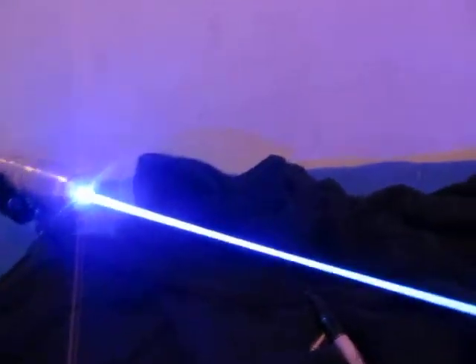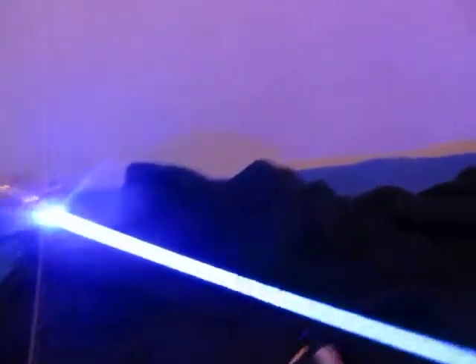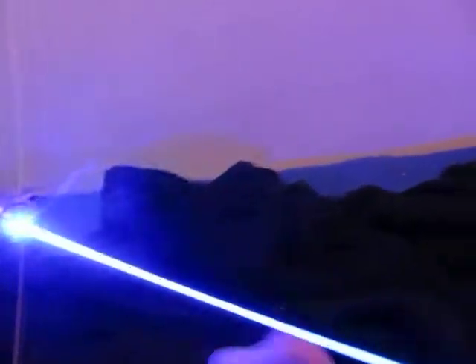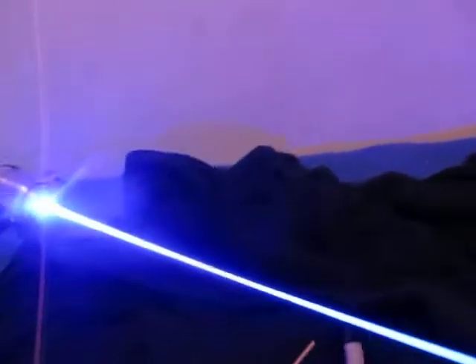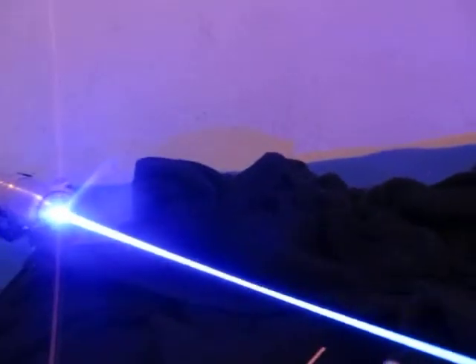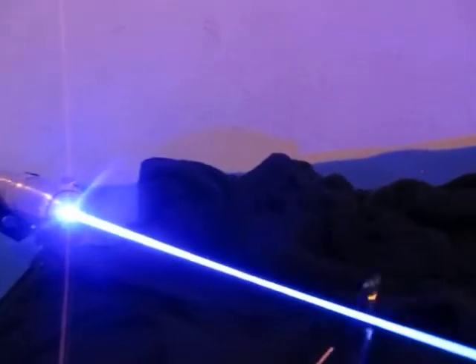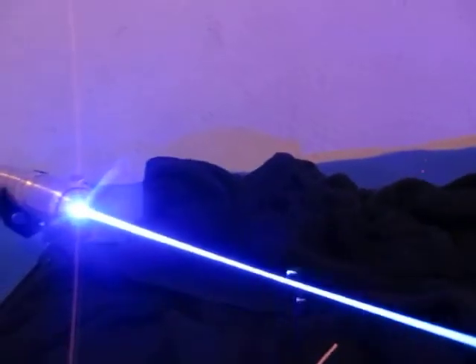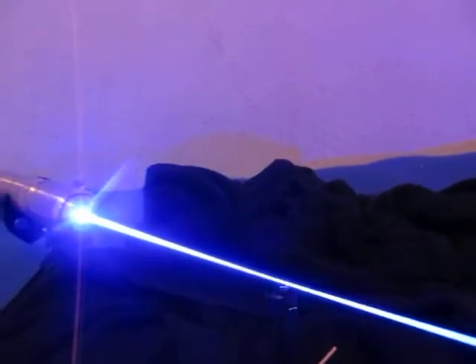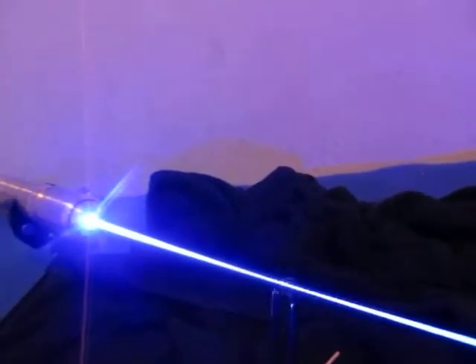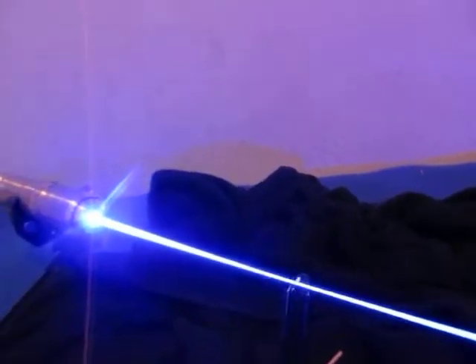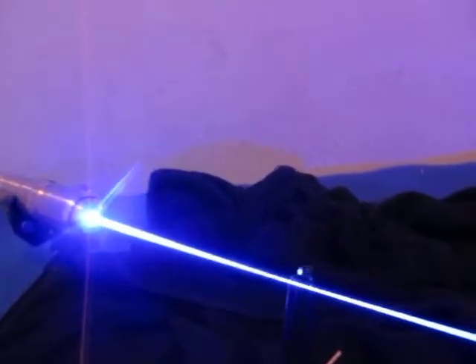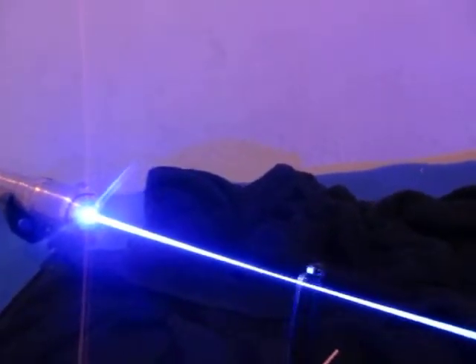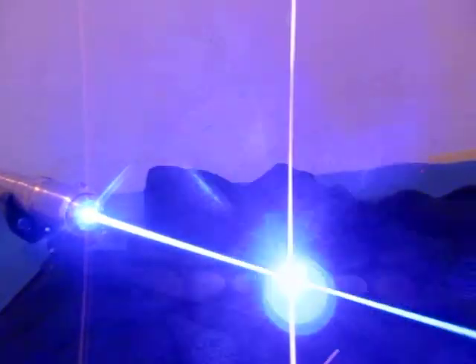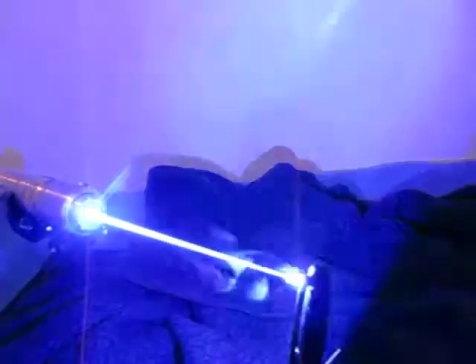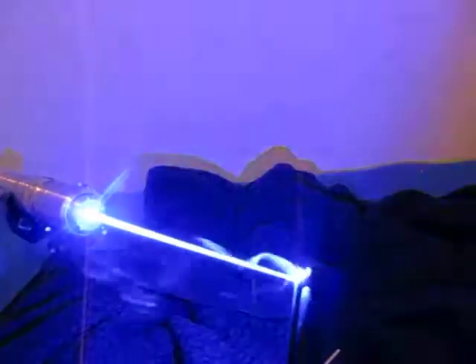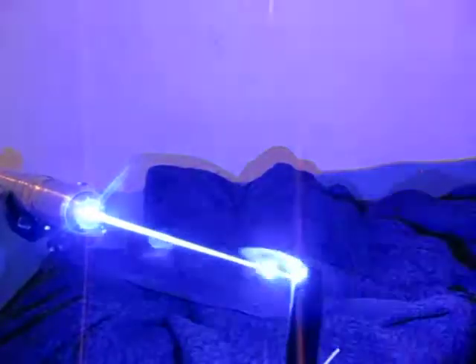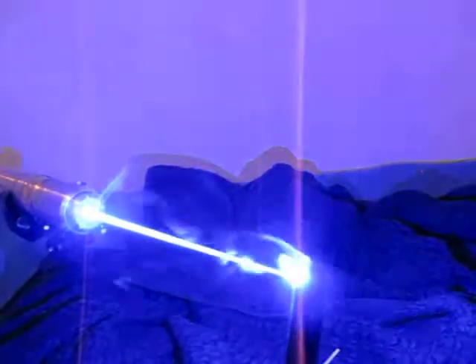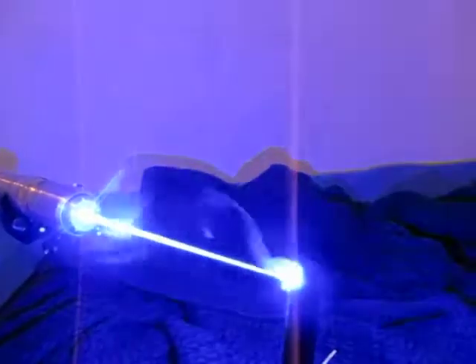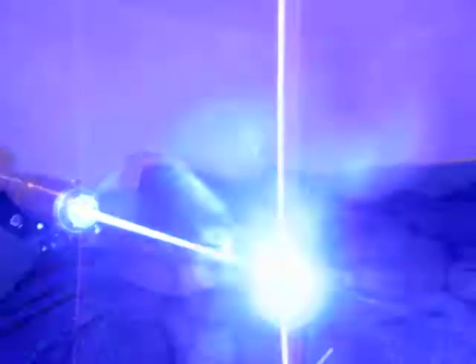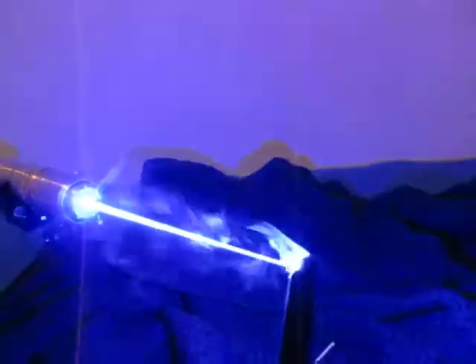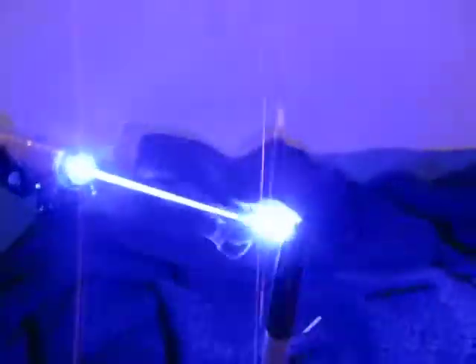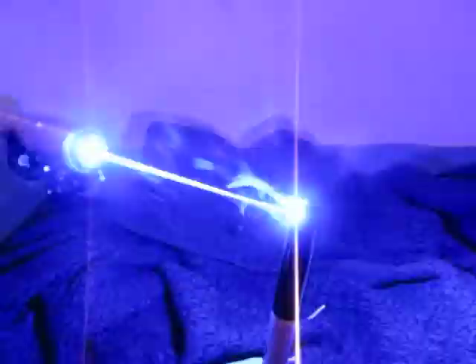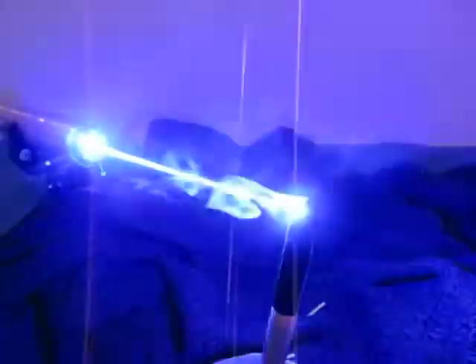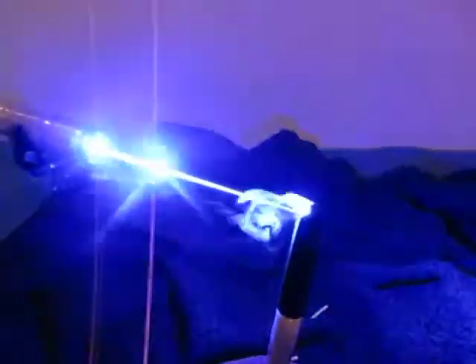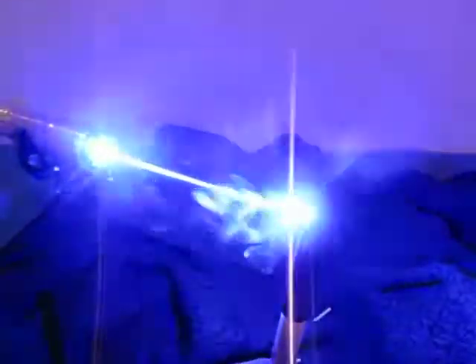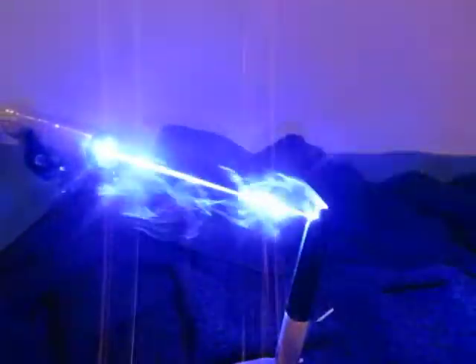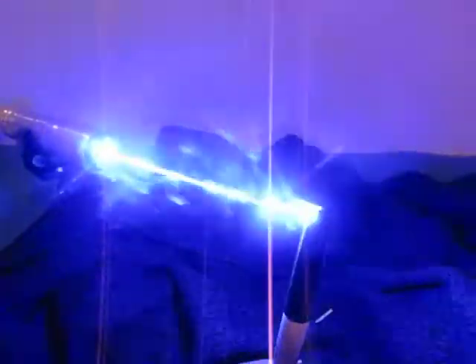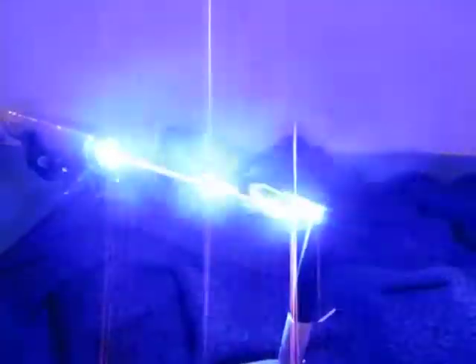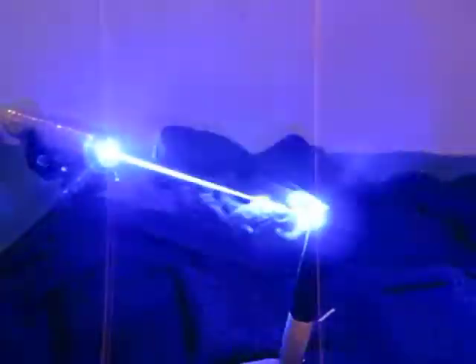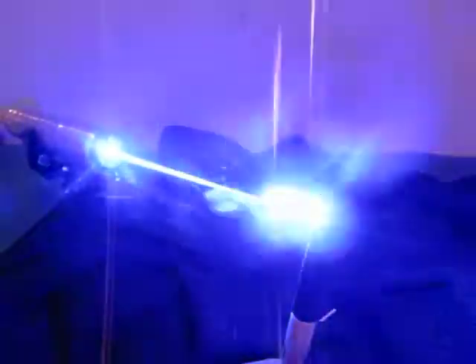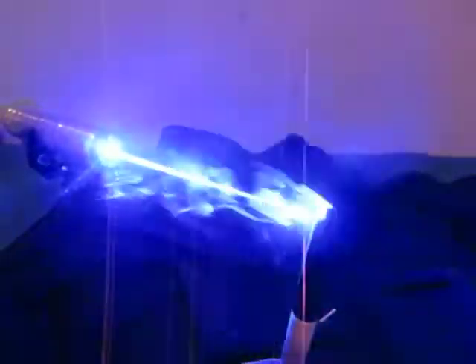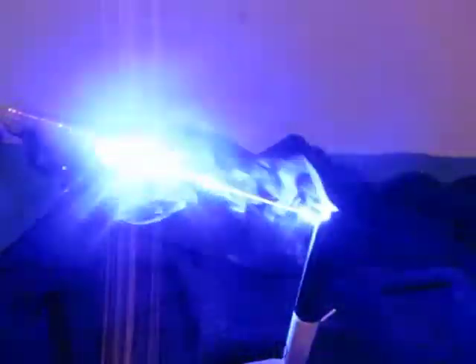Here's a Sharpie — see the smoke just pouring off of that.